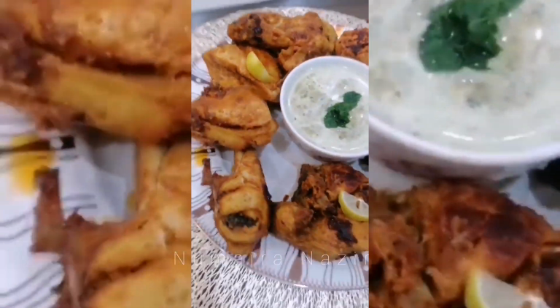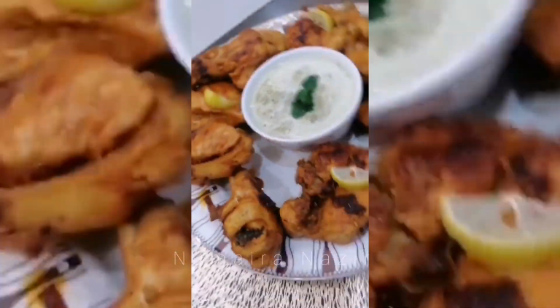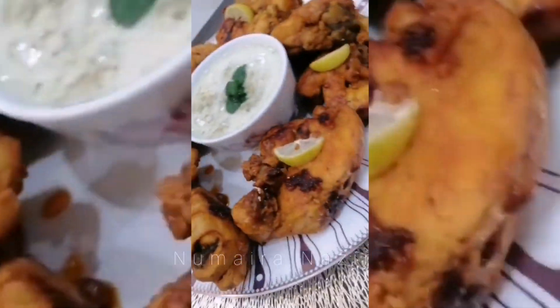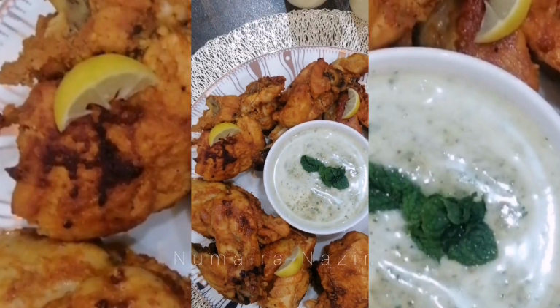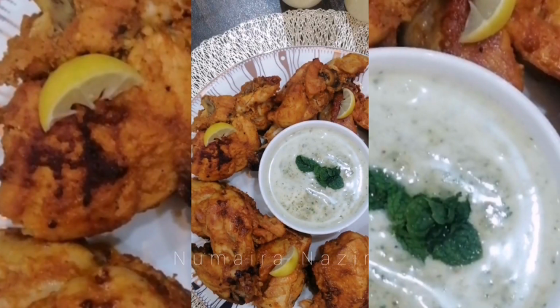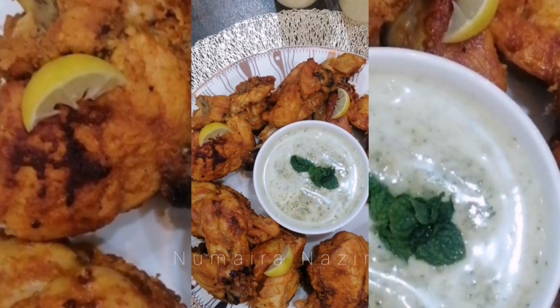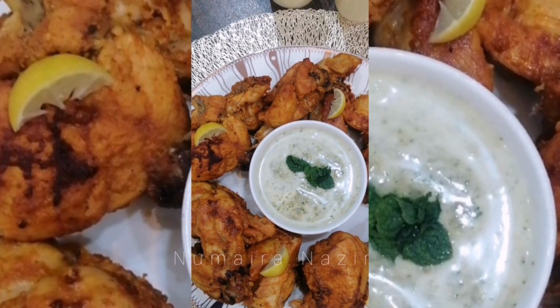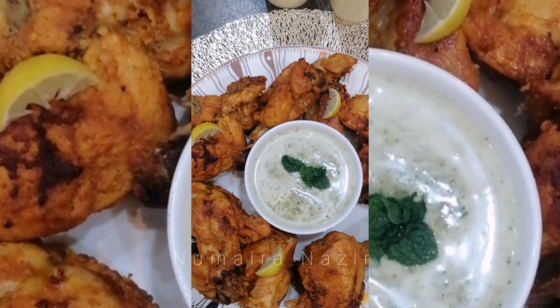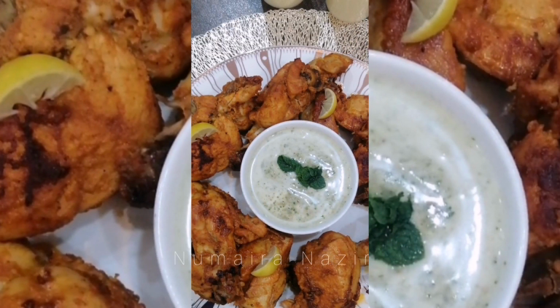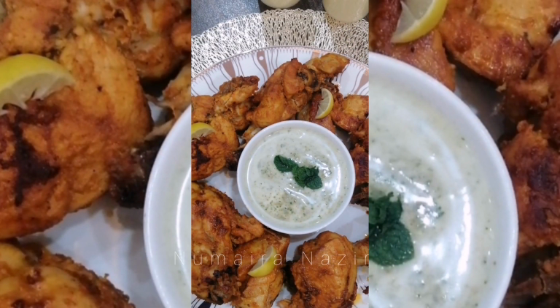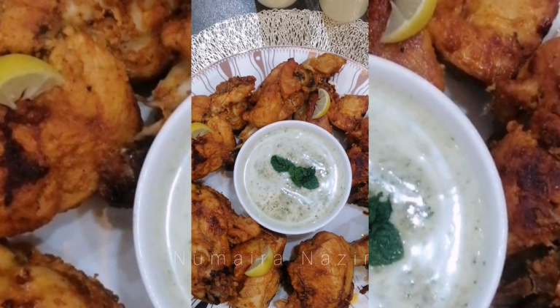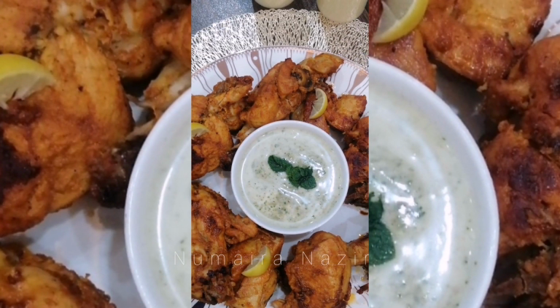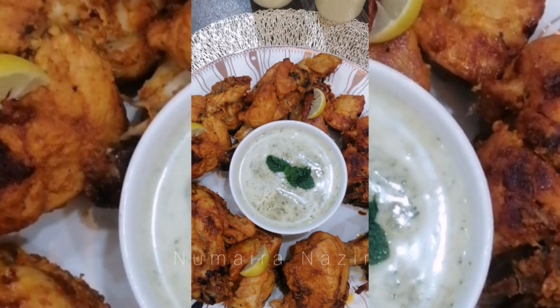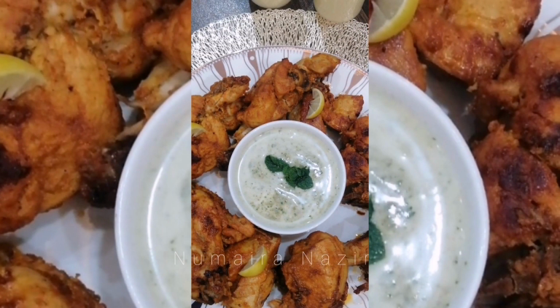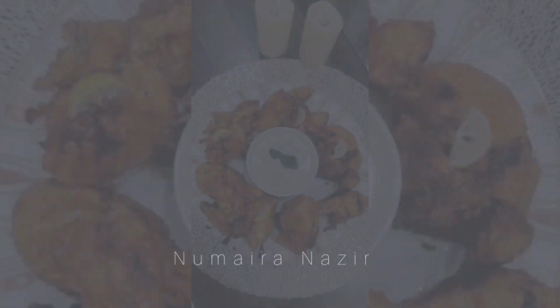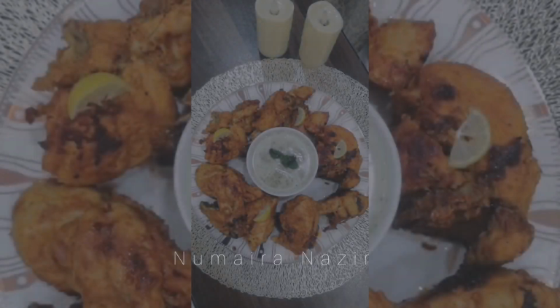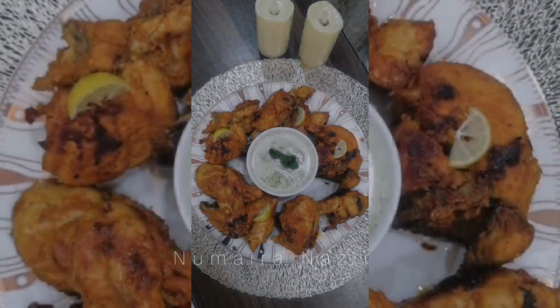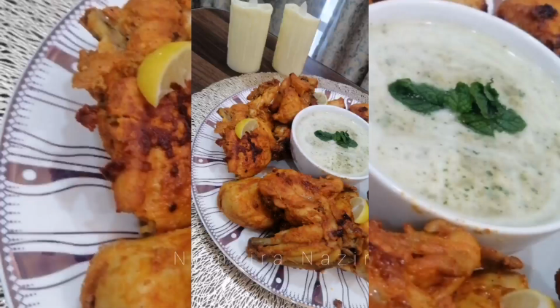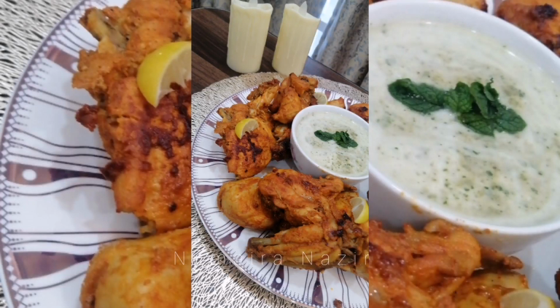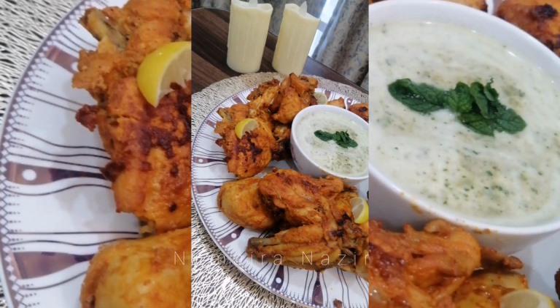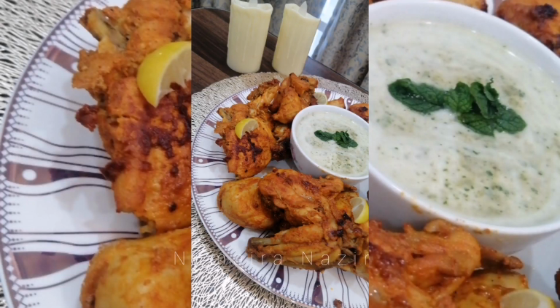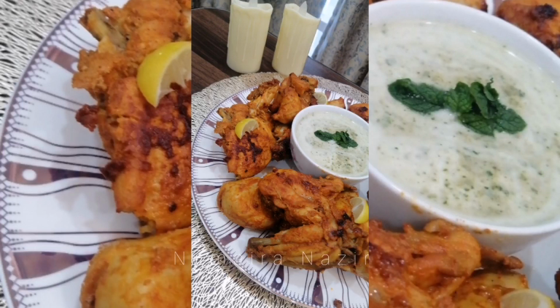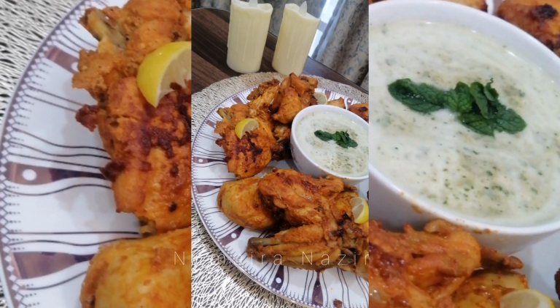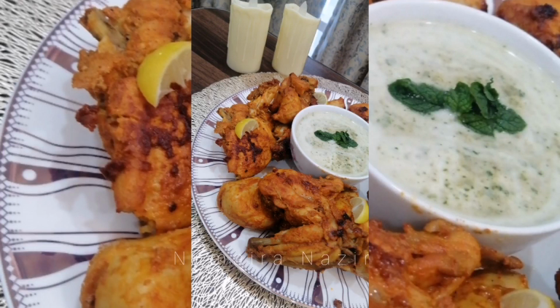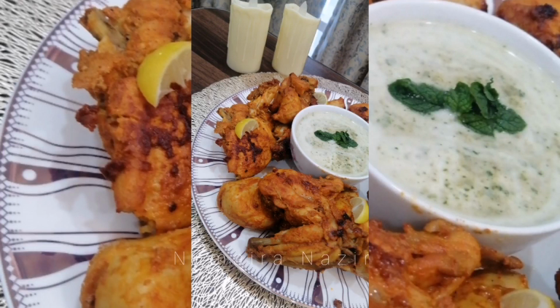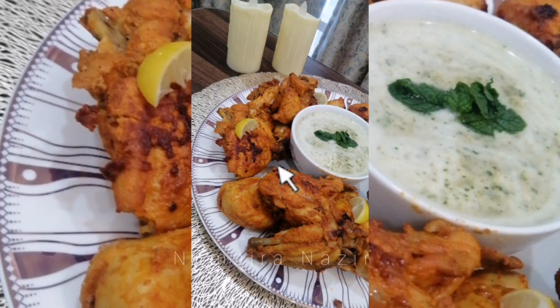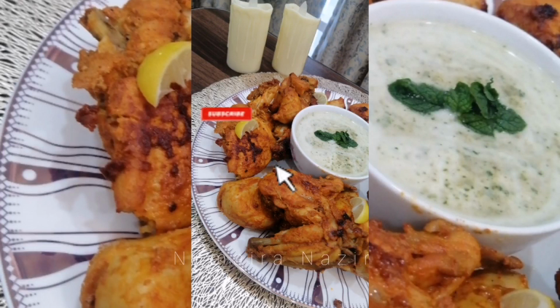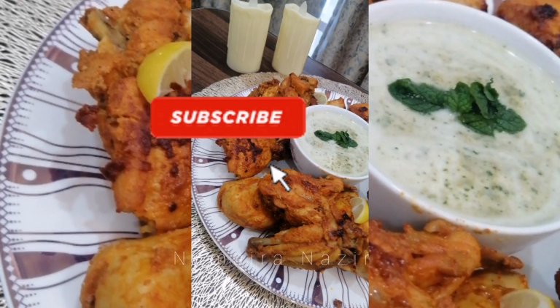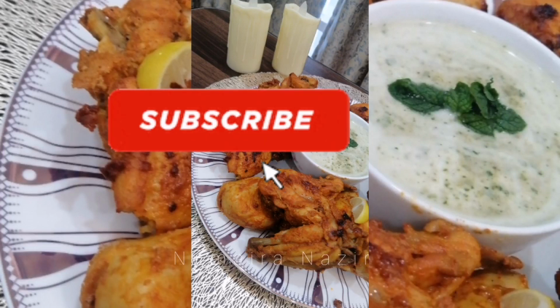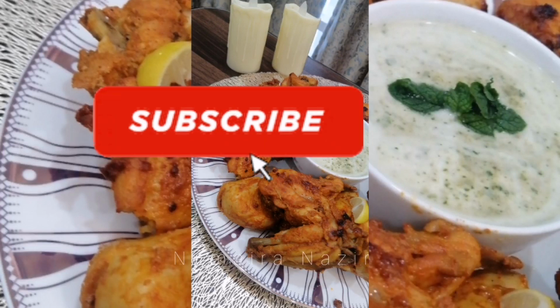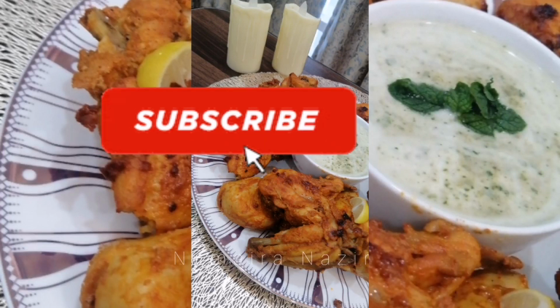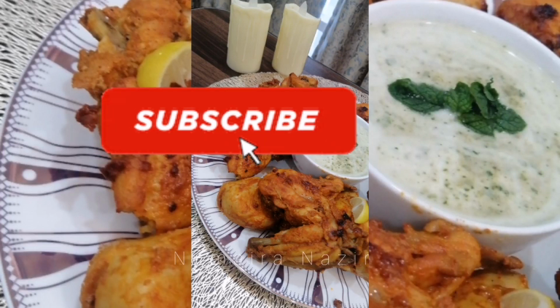Do subscribe for more interesting recipes, and press the bell button too! Ta-da!